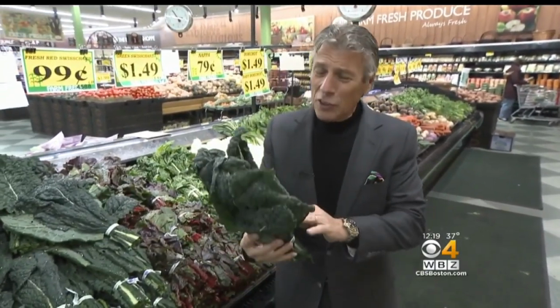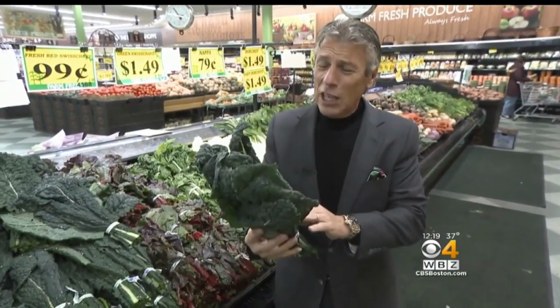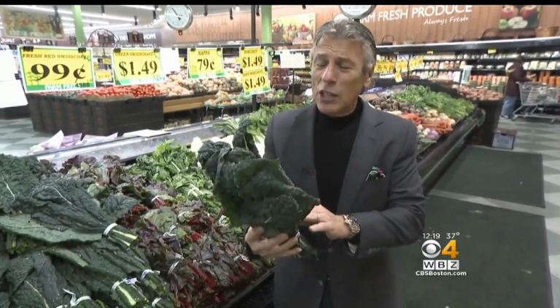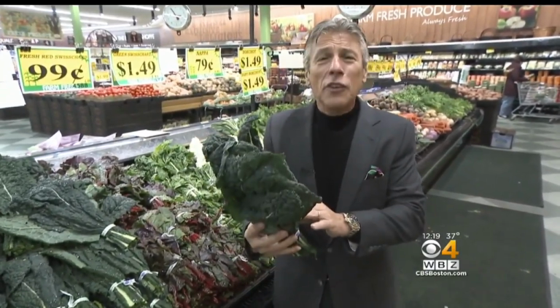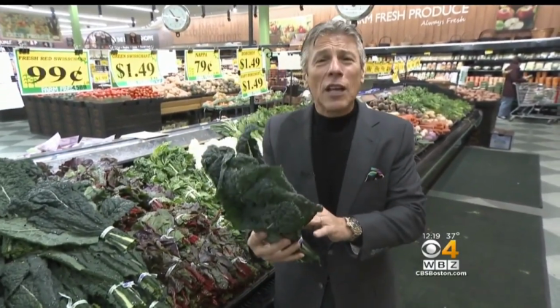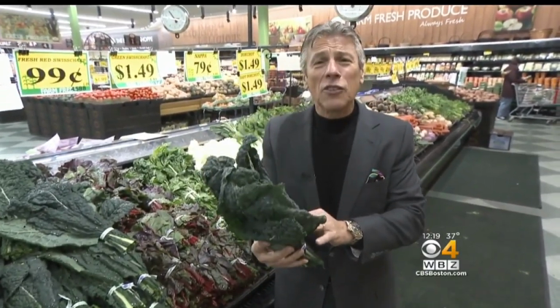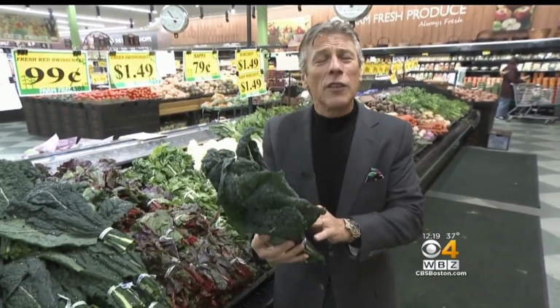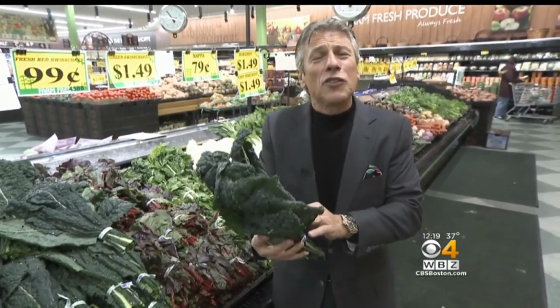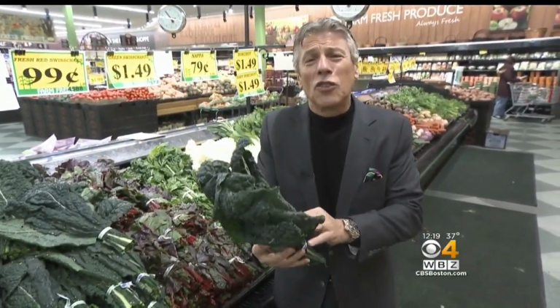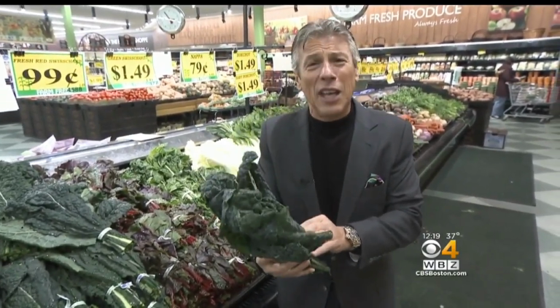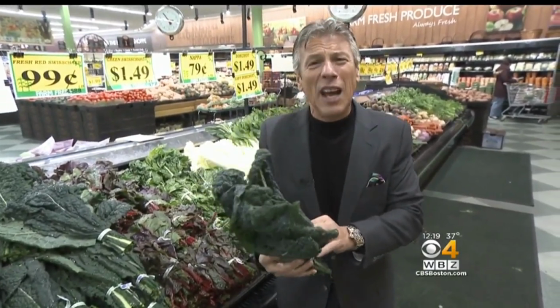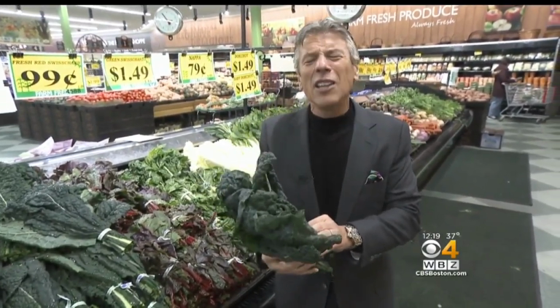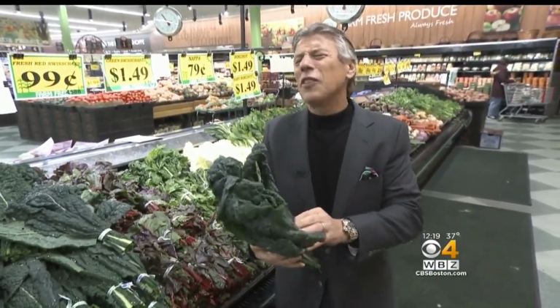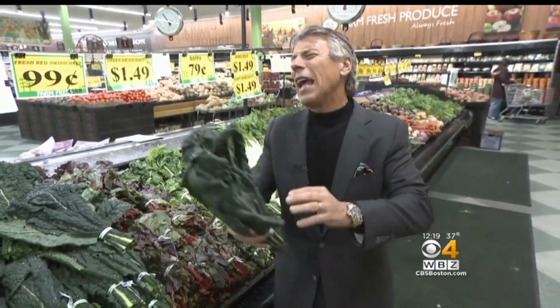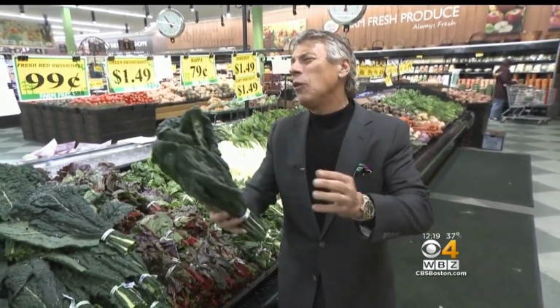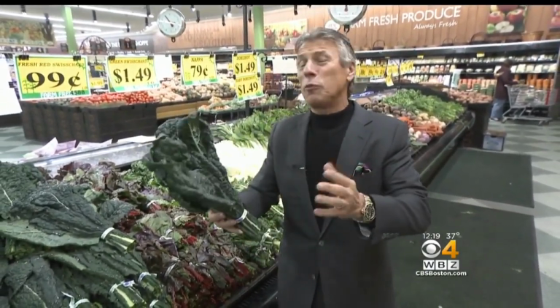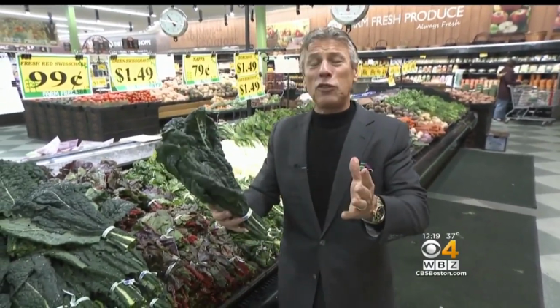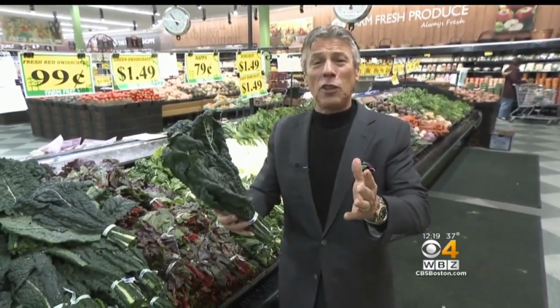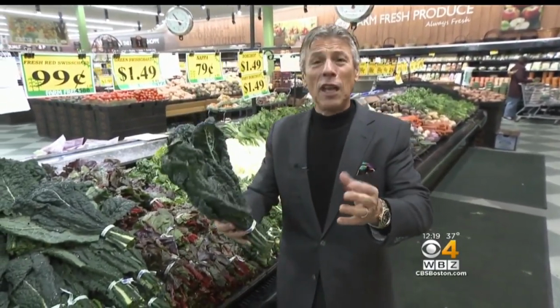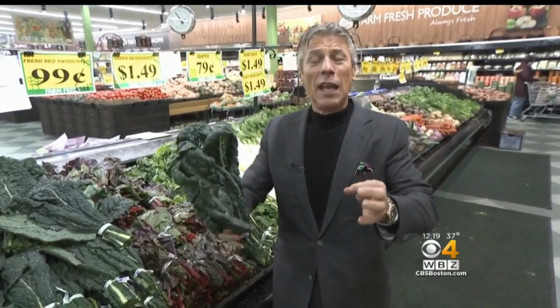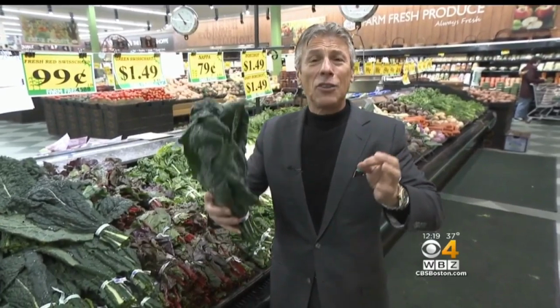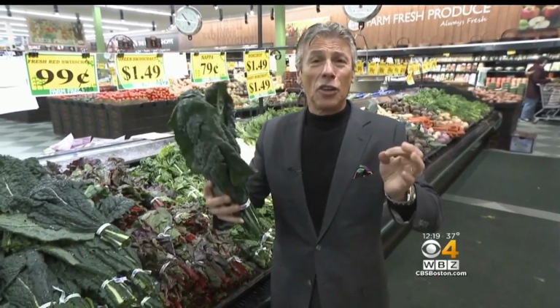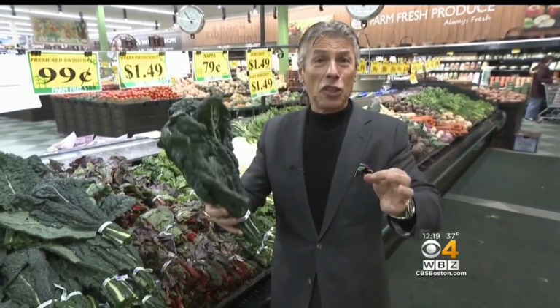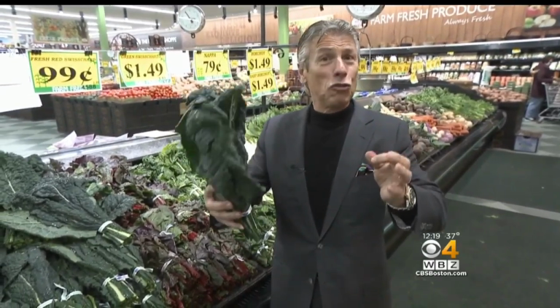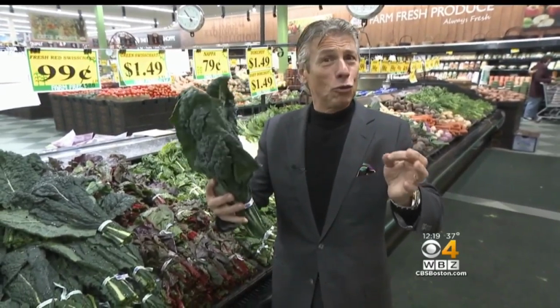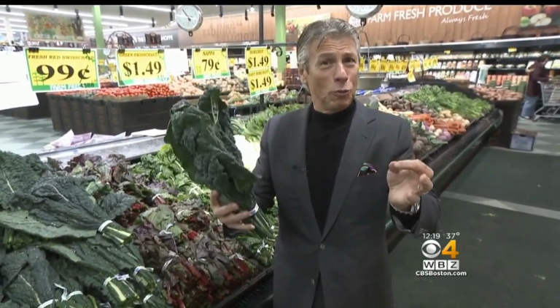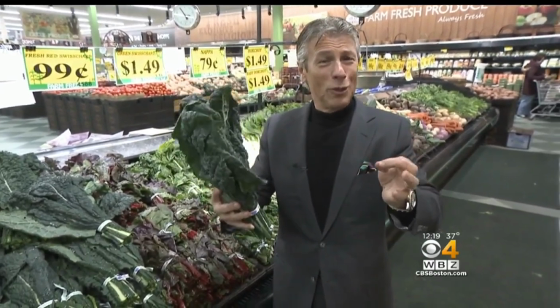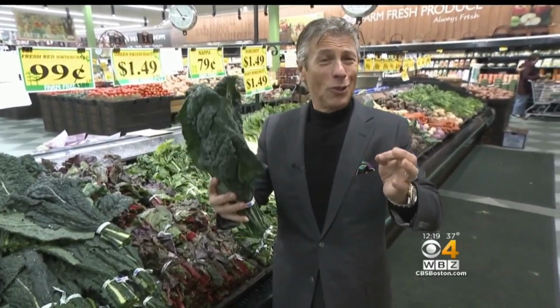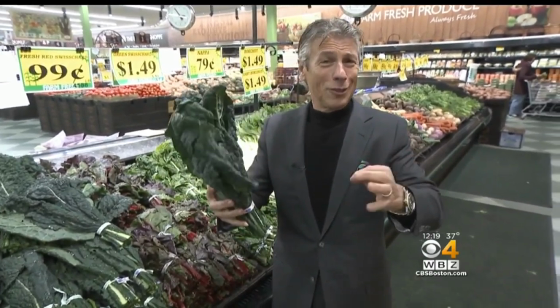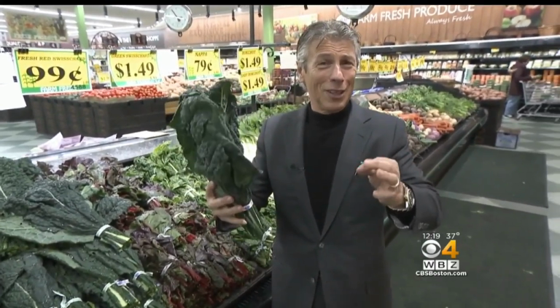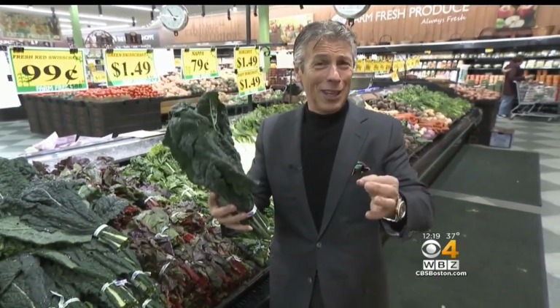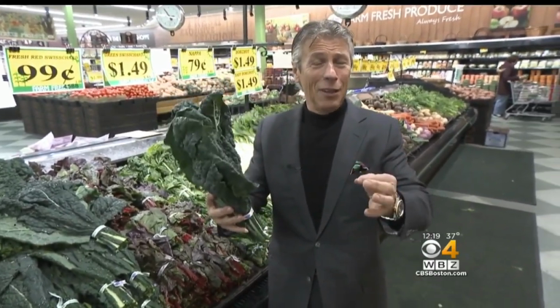Tuscan kale — I love it in salads, I love it sautéed. I love it any way, especially in a Tuscan soup. Tuscan kale.